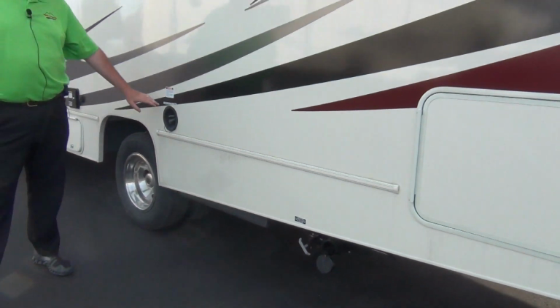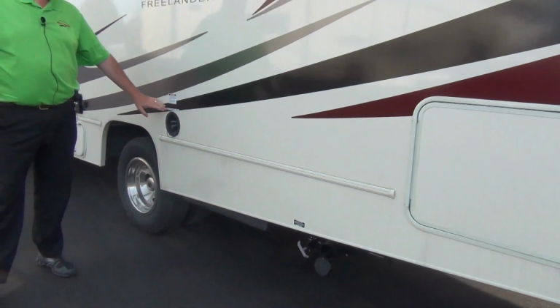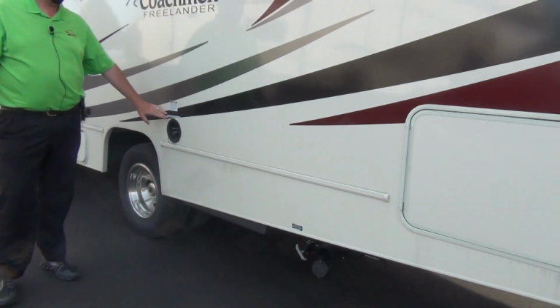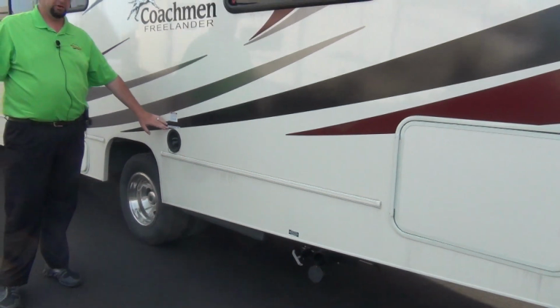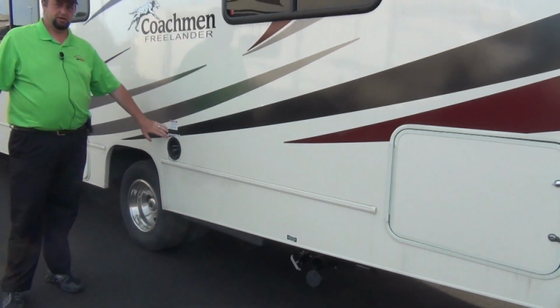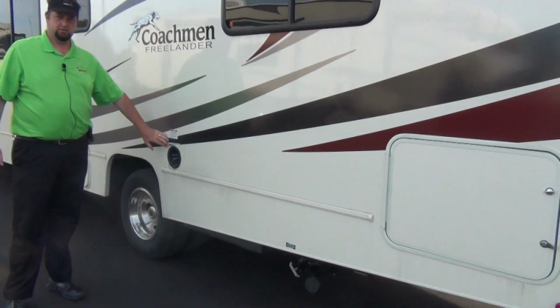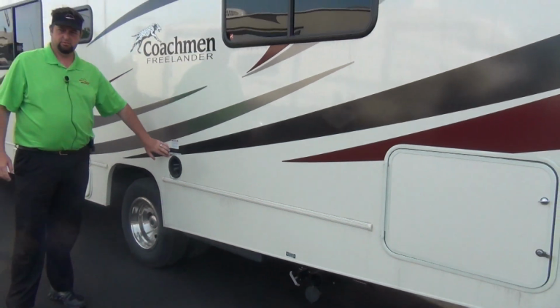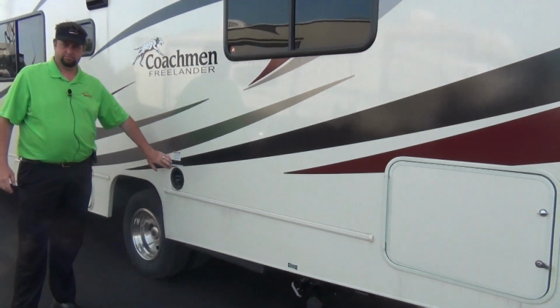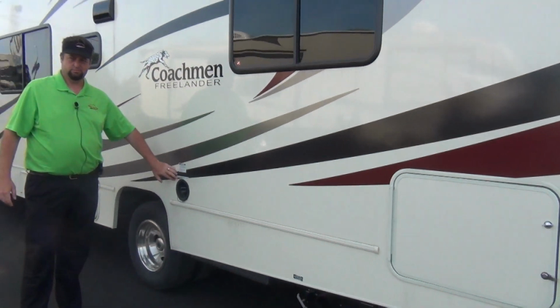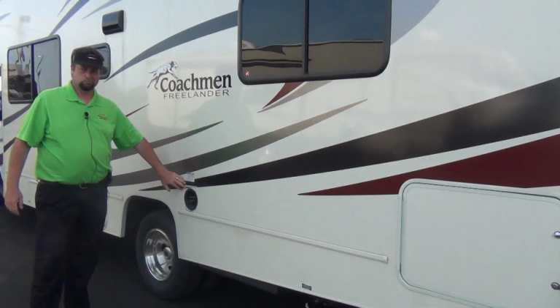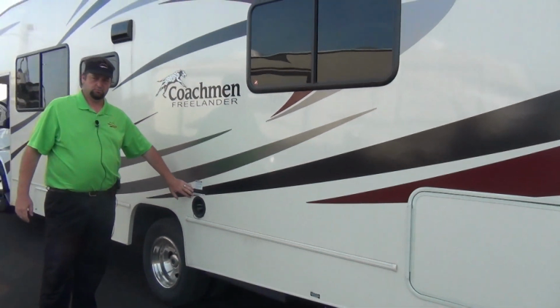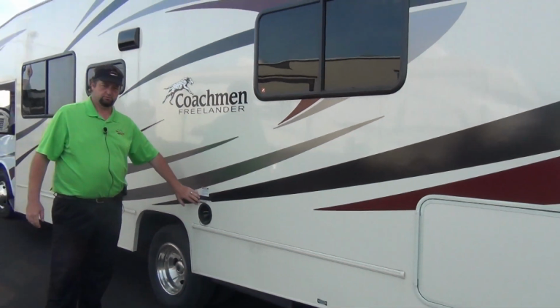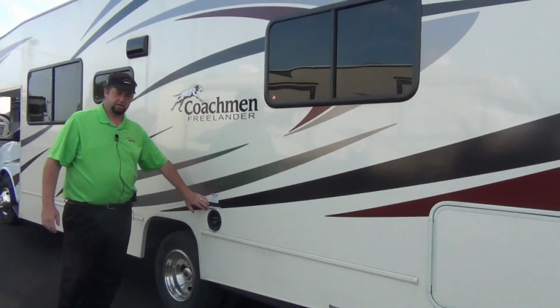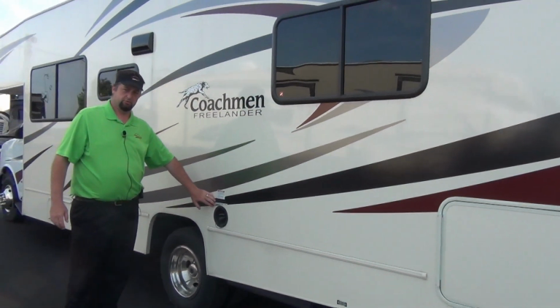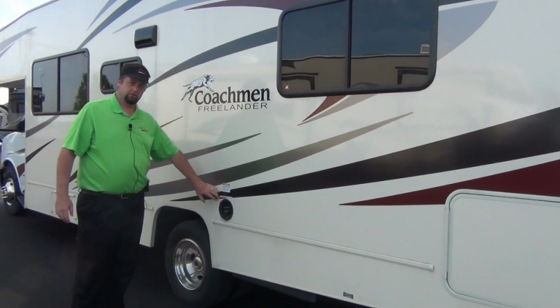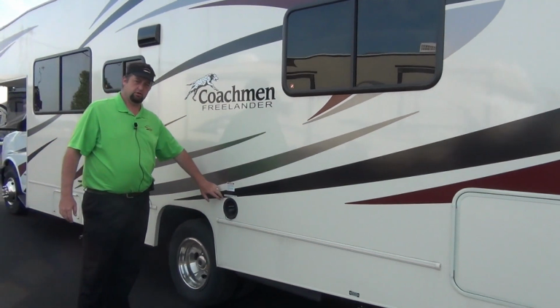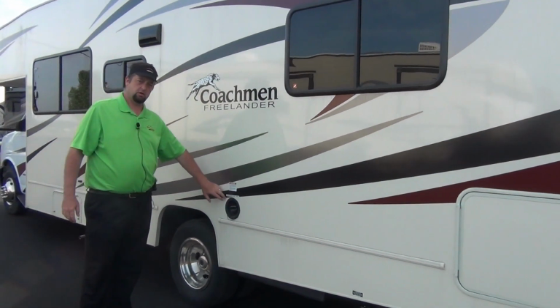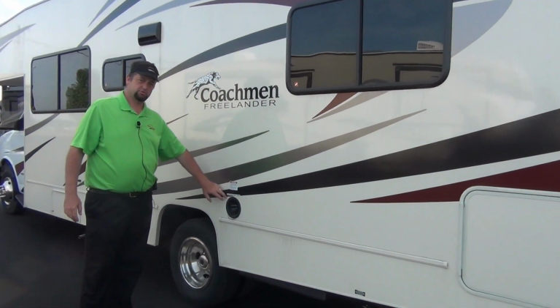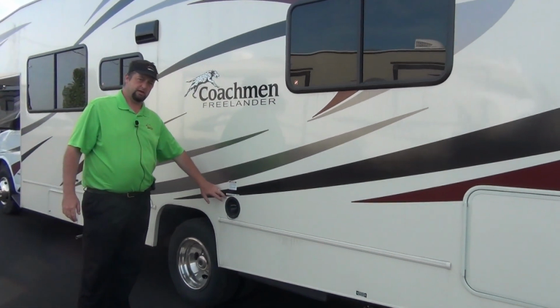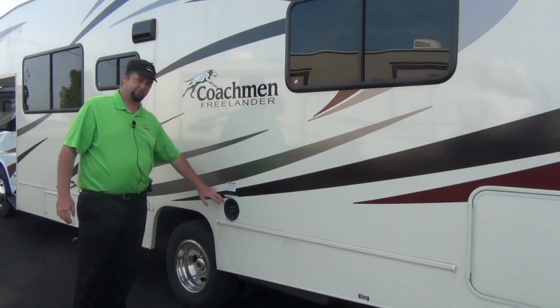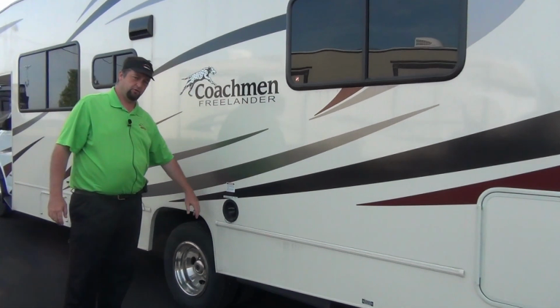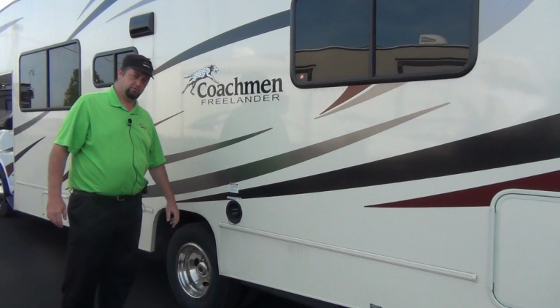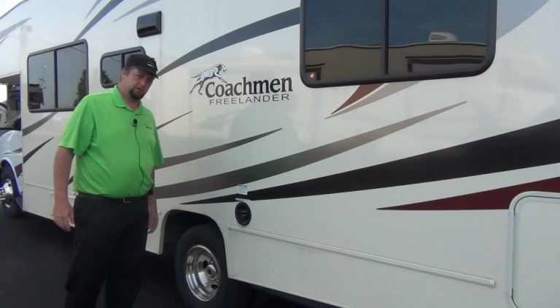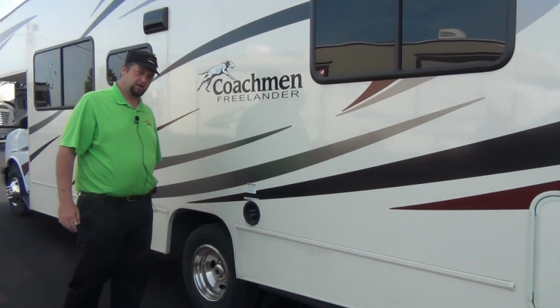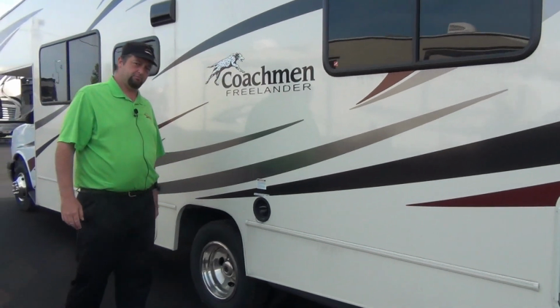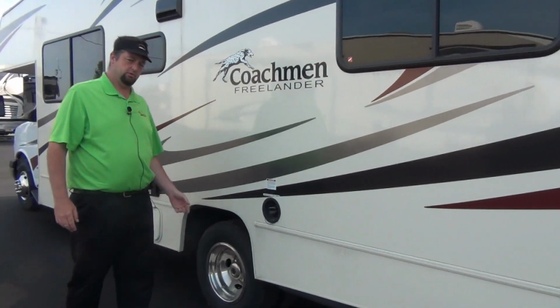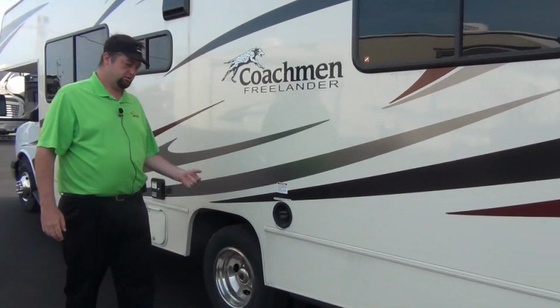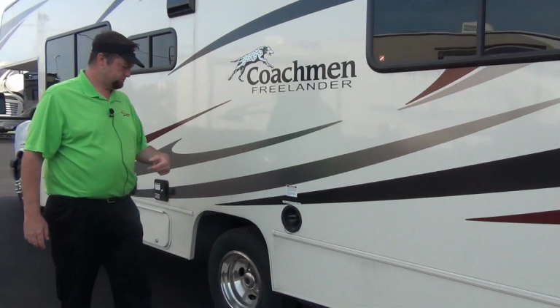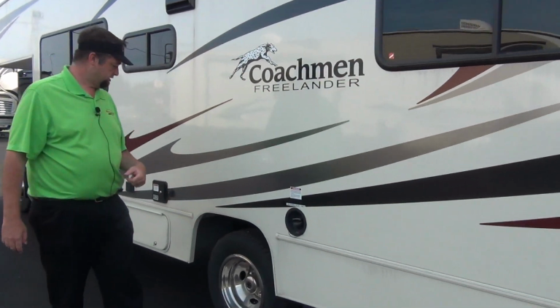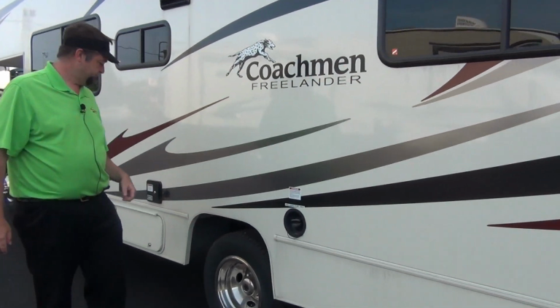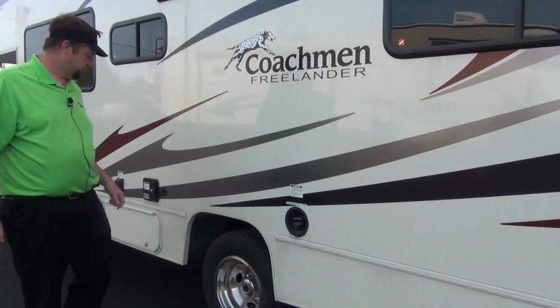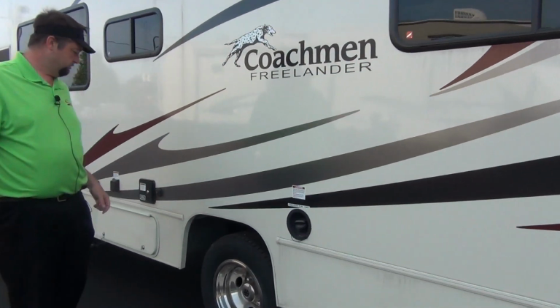Unleaded fuel here — just like your rental cars. We'll have it full when you pick up. You just return it full.